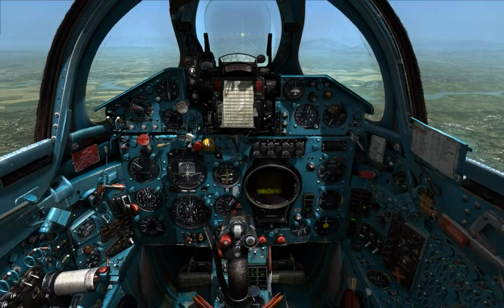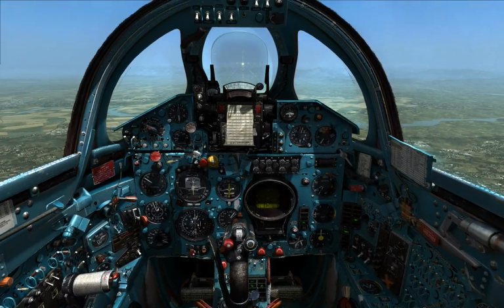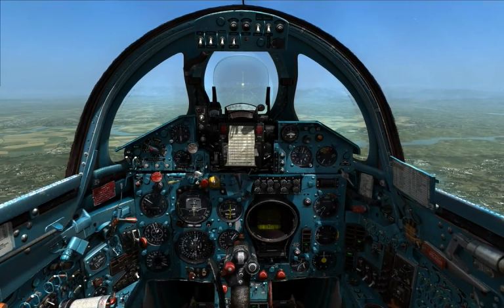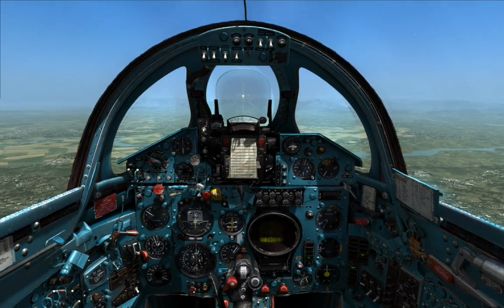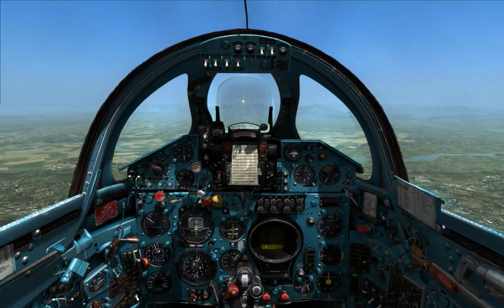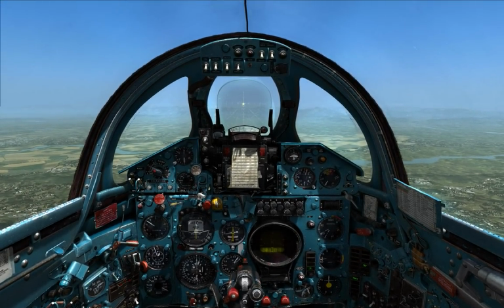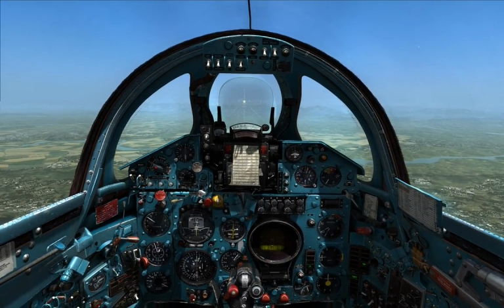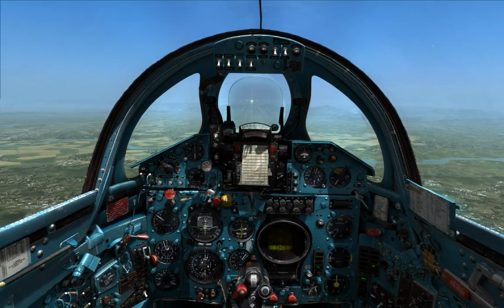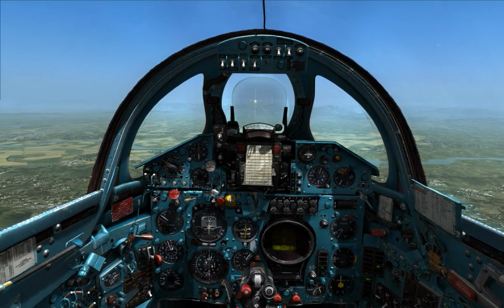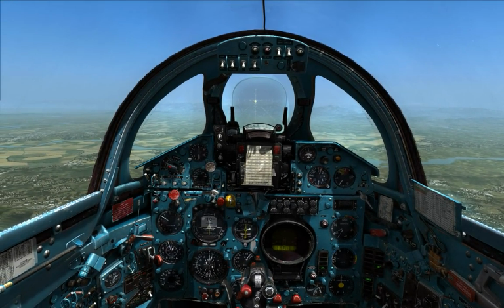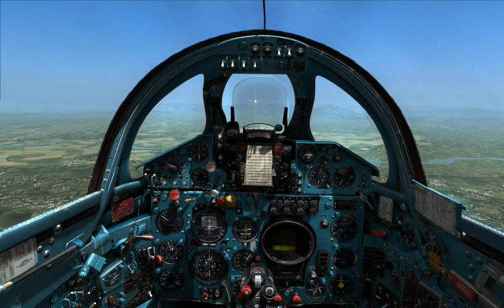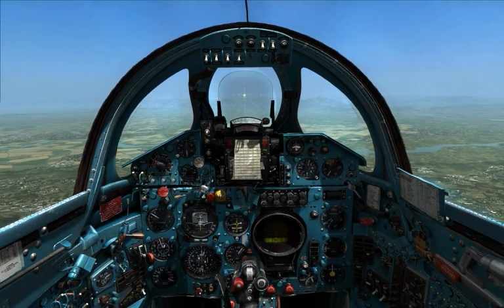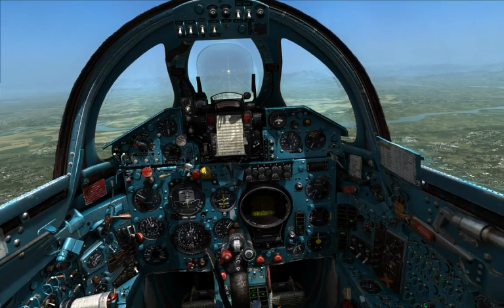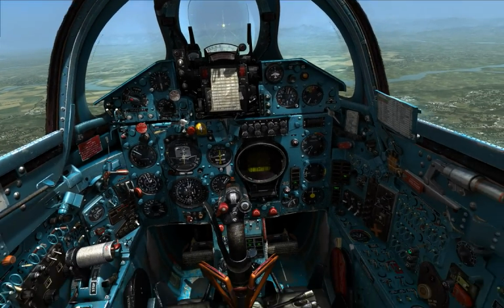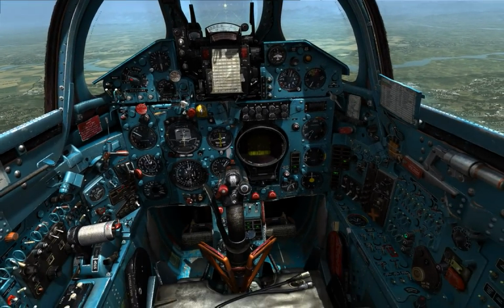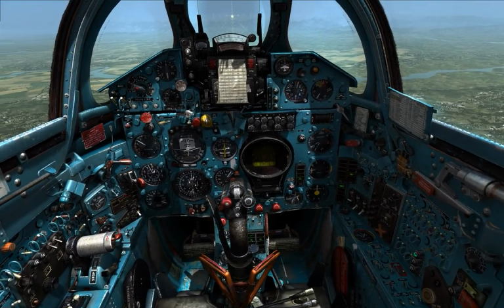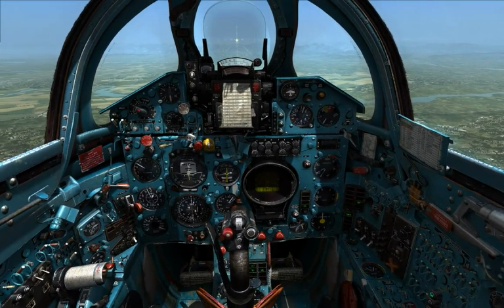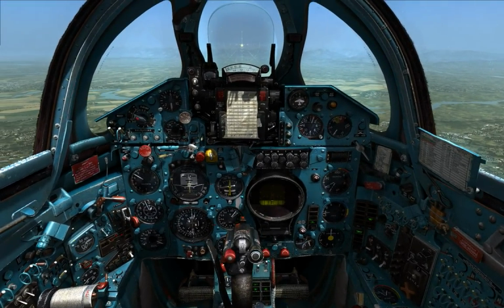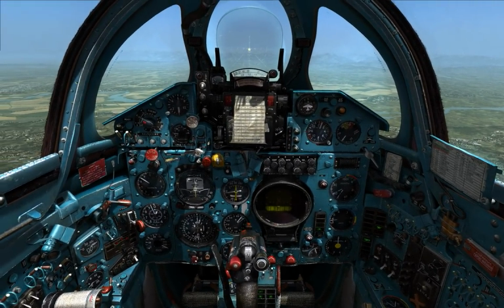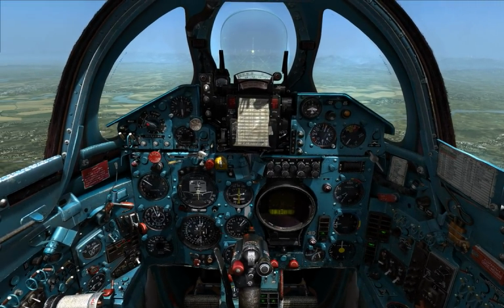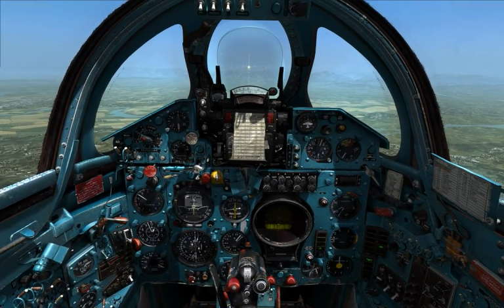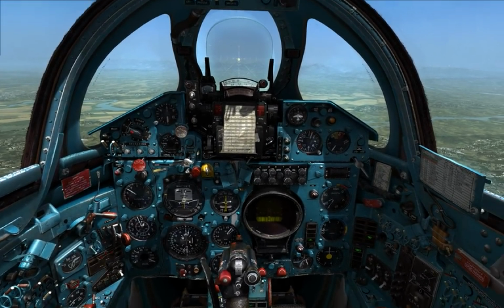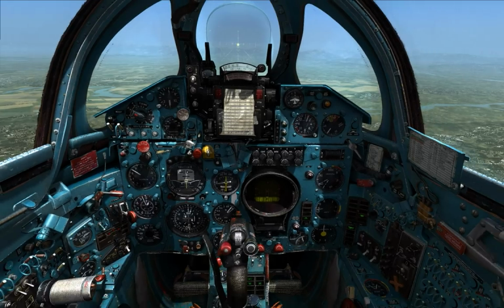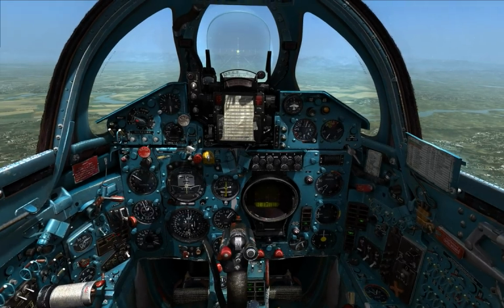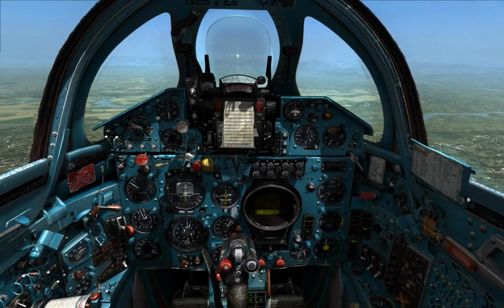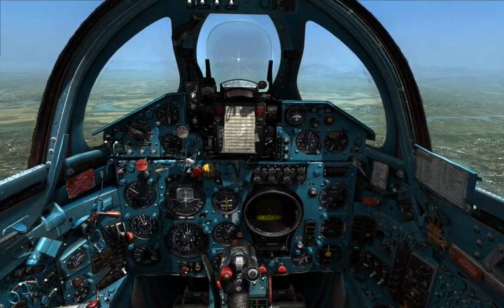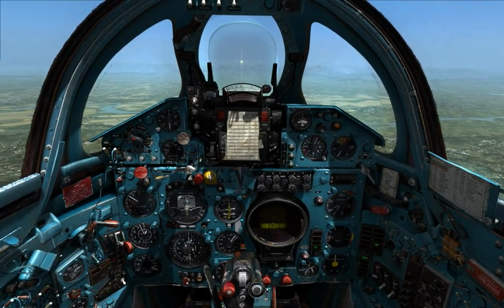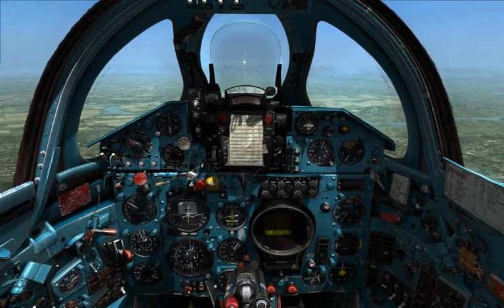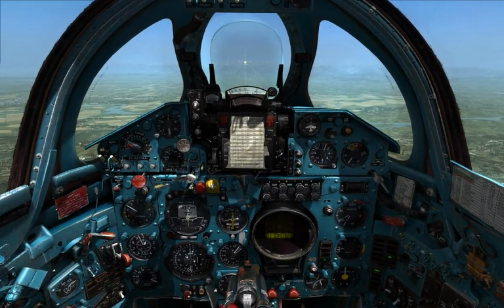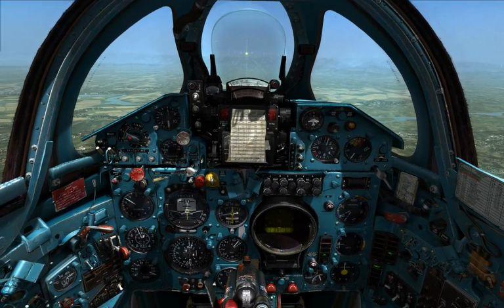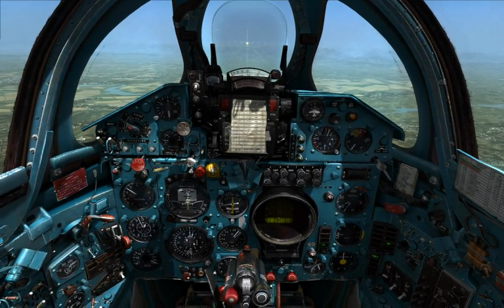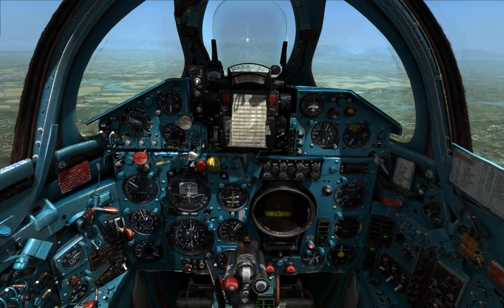G'day guys, it's me Nate, back with another DCS MiG-21 video. Today we're going to do something a little bit unusual — we're going to do something called over-the-shoulder bomb tossing.